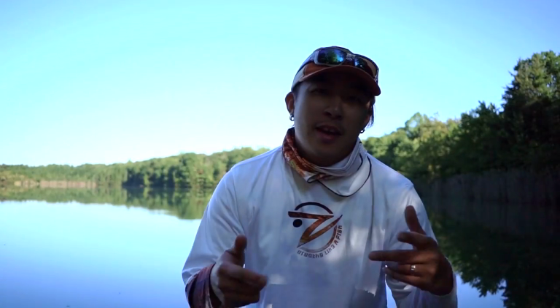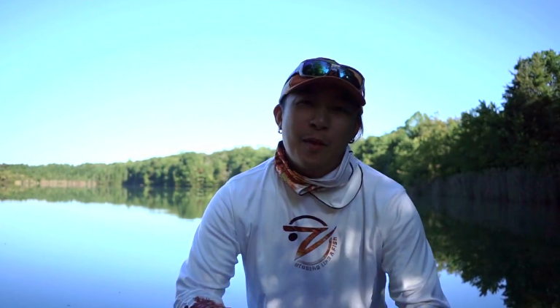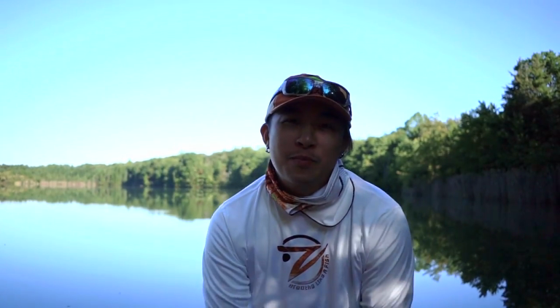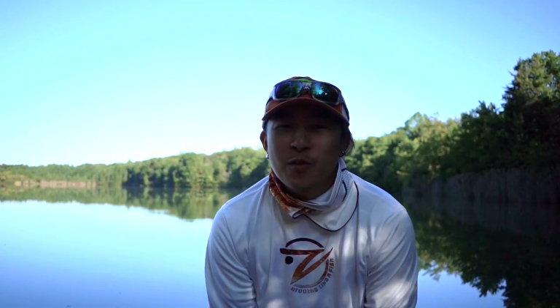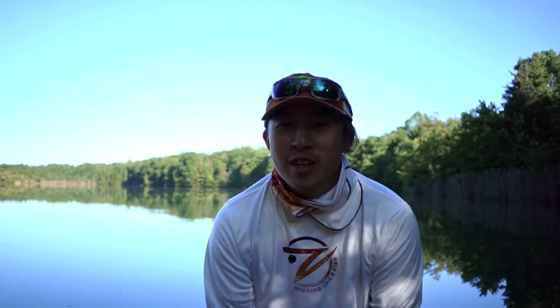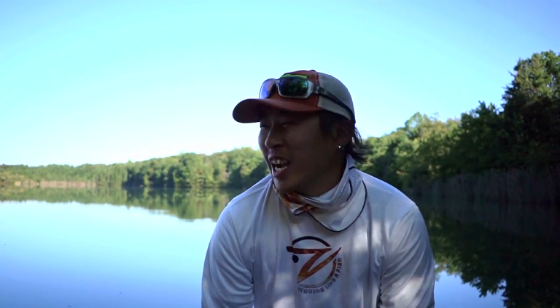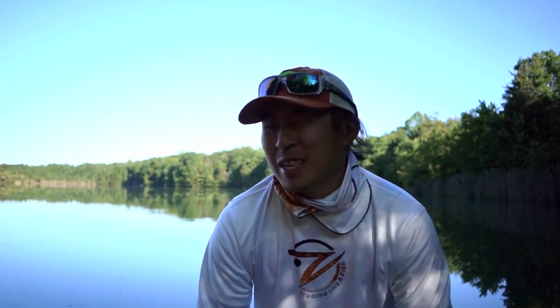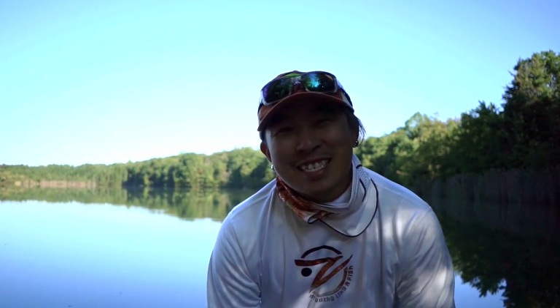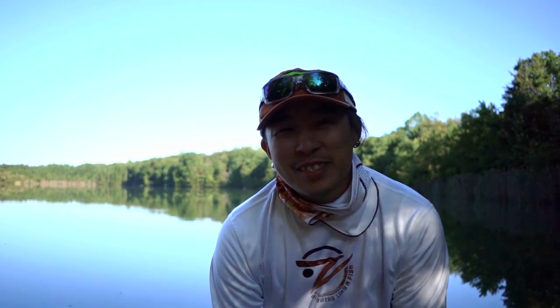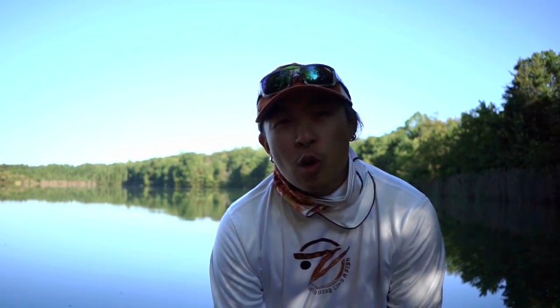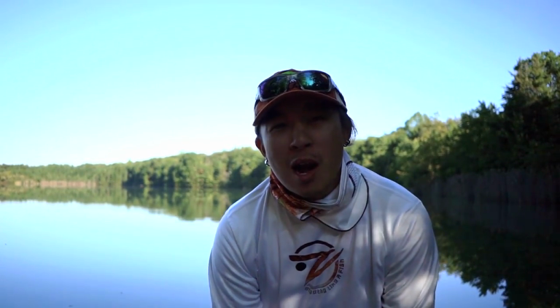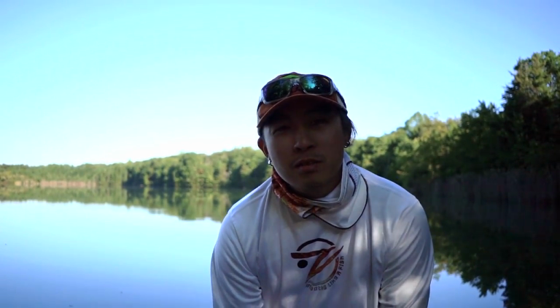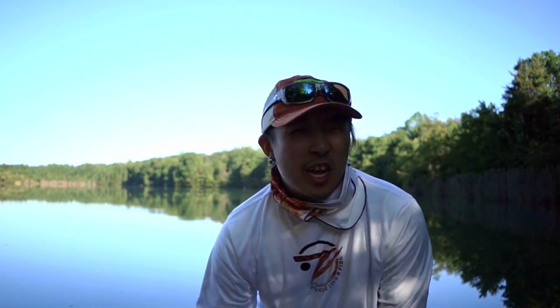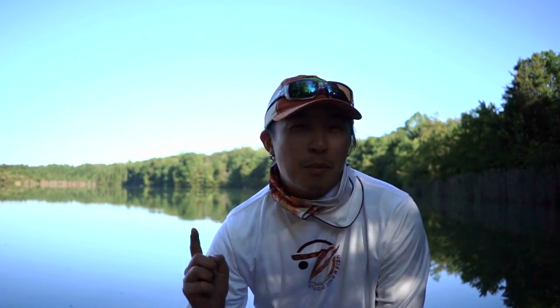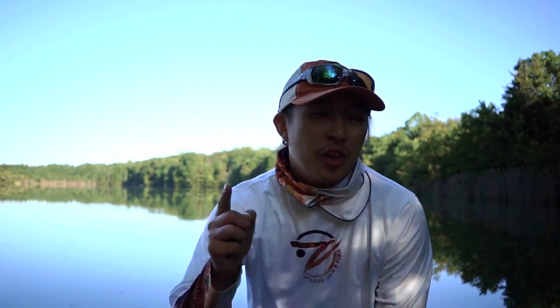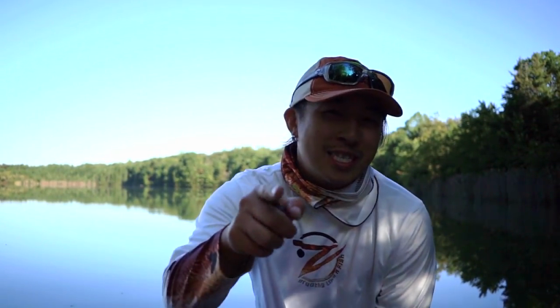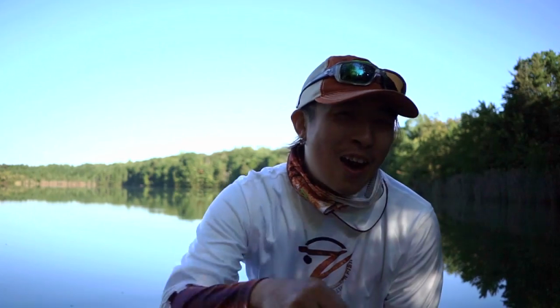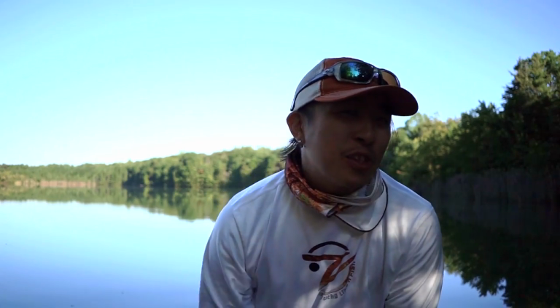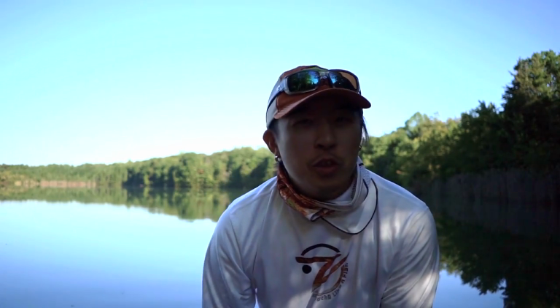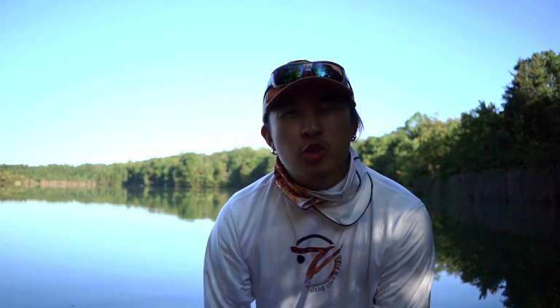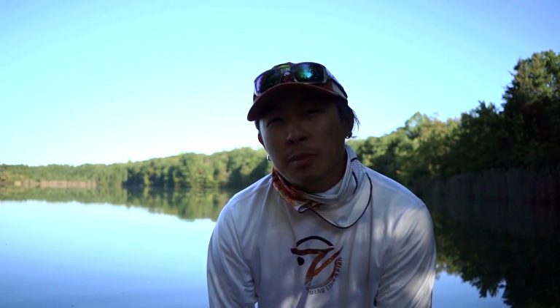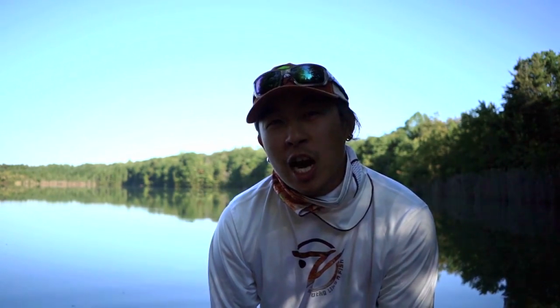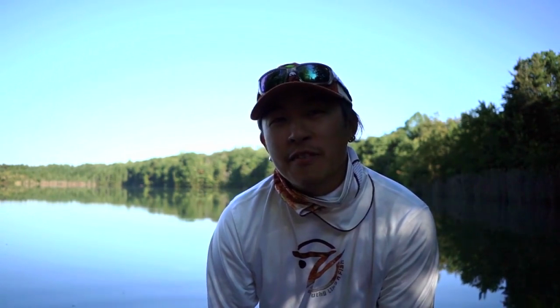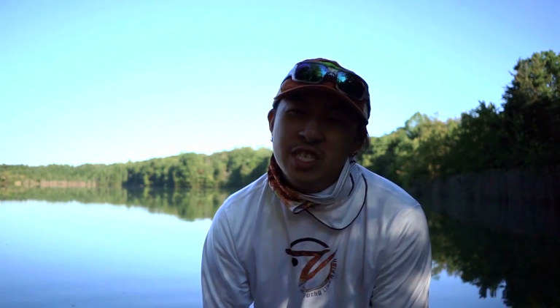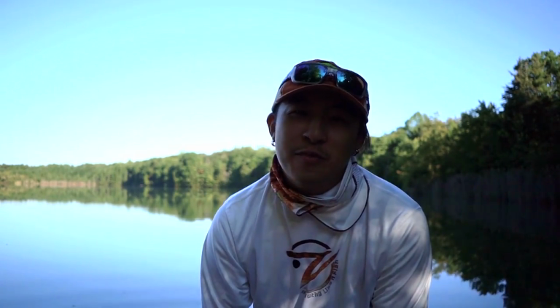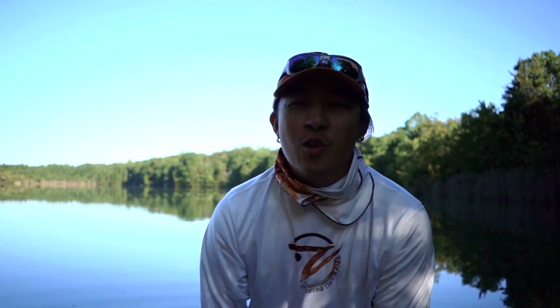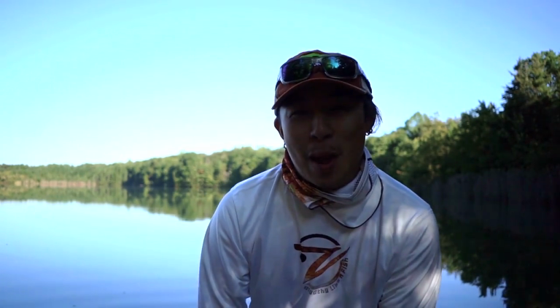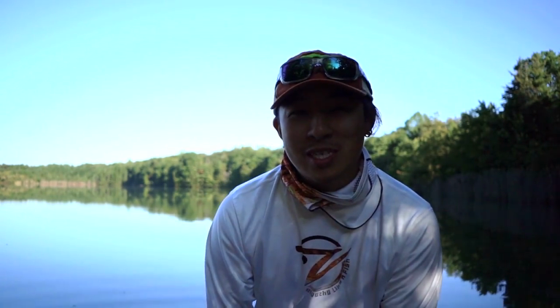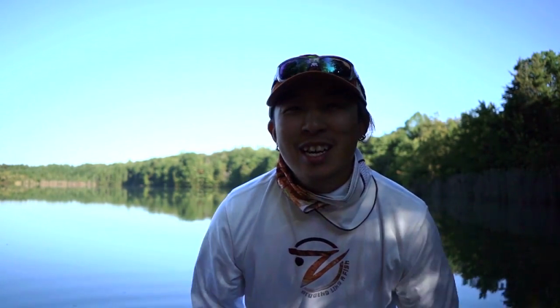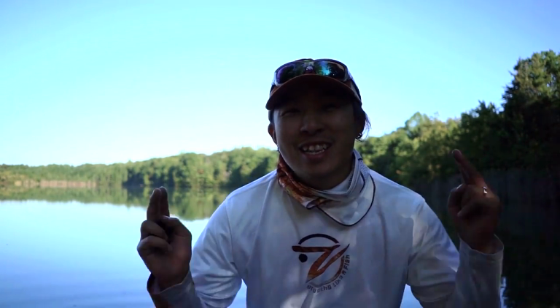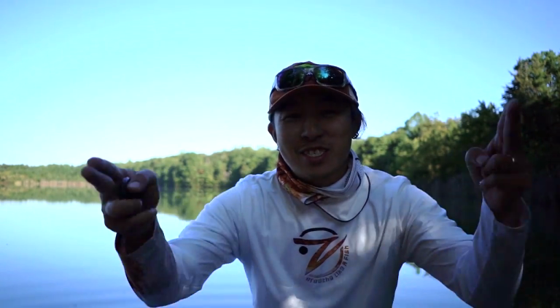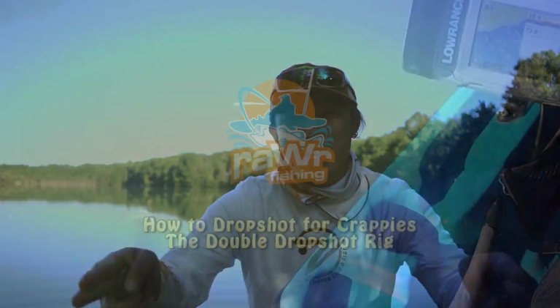Hey, what's up everyone? You guys have been asking this for a while. Today I'm going to show you guys how I do the drop shot fishing for crappies. Let's do it!